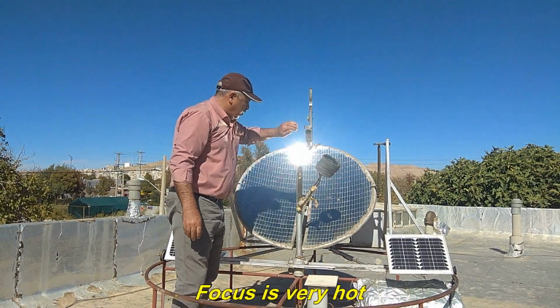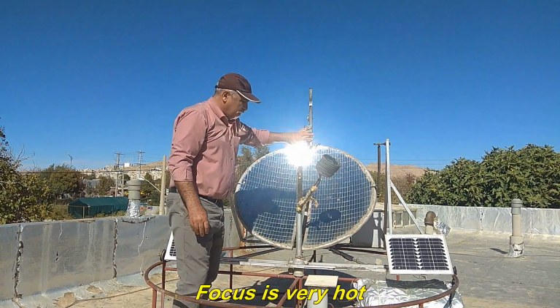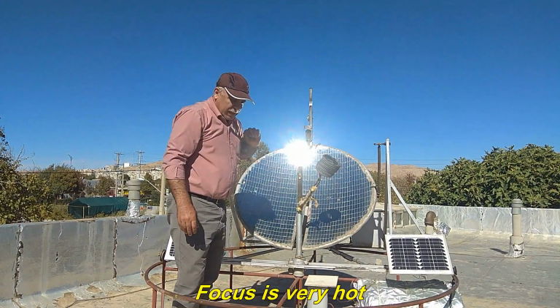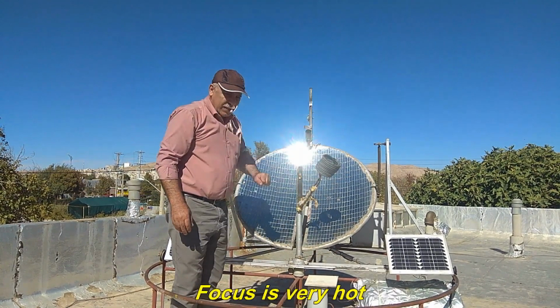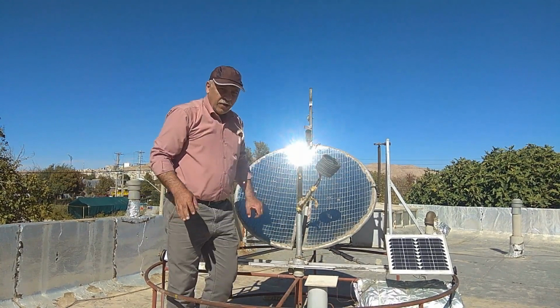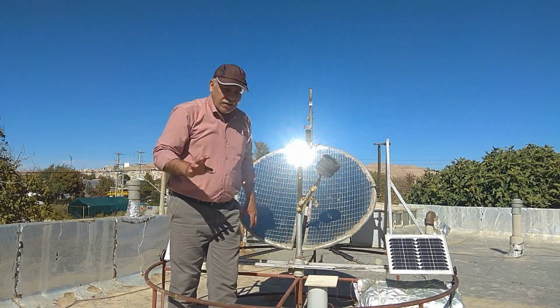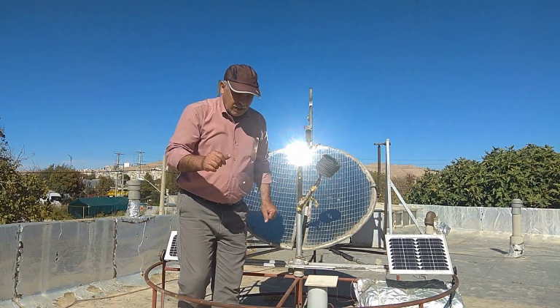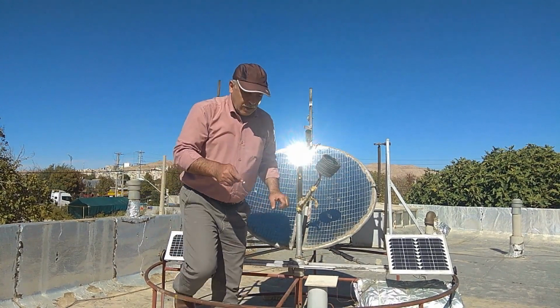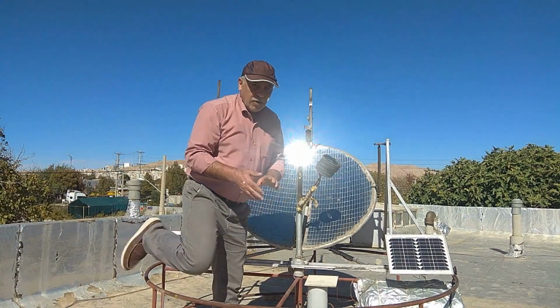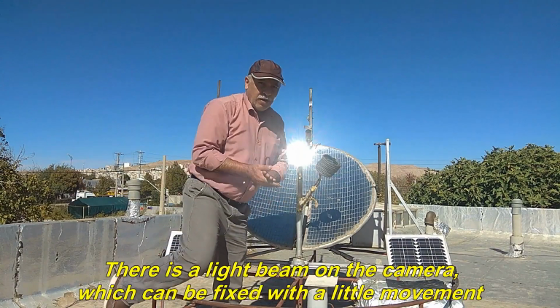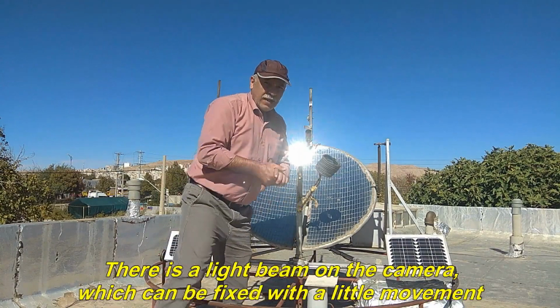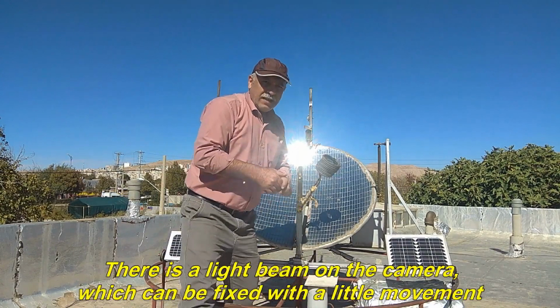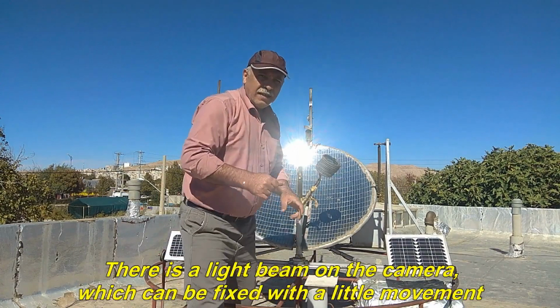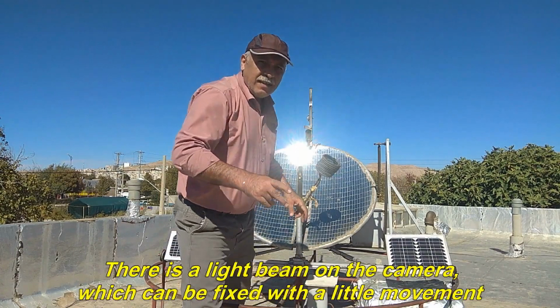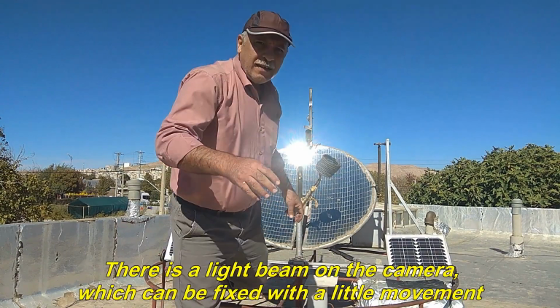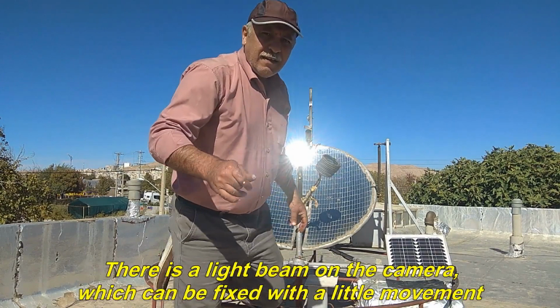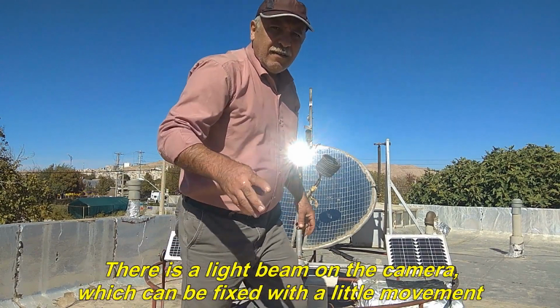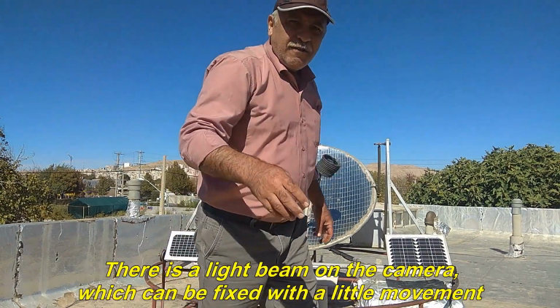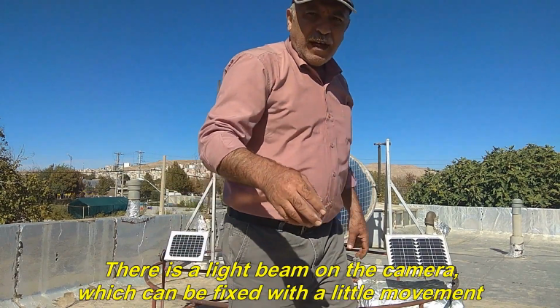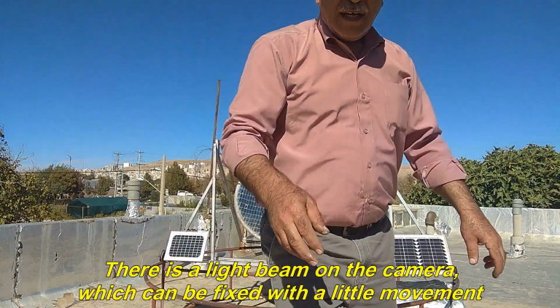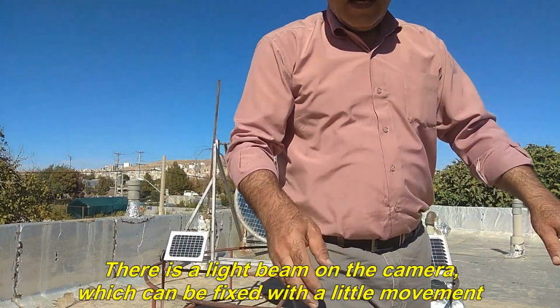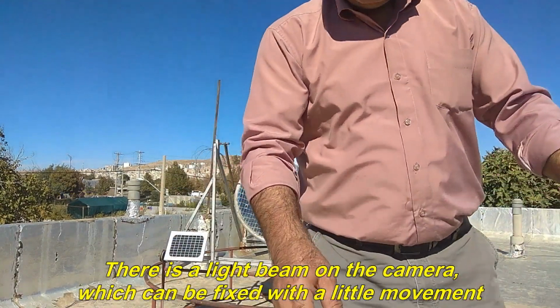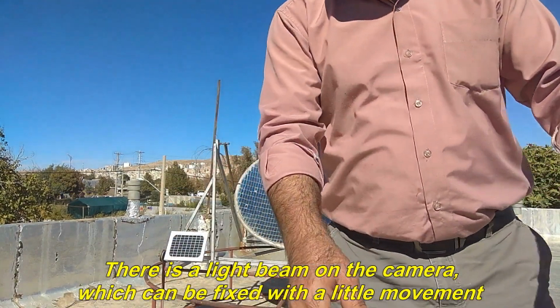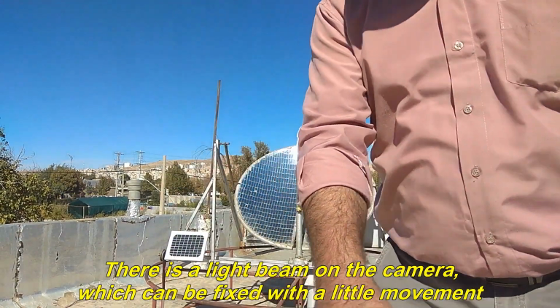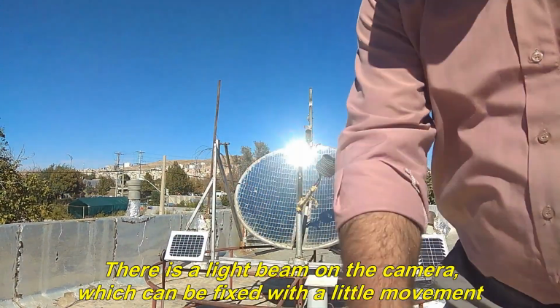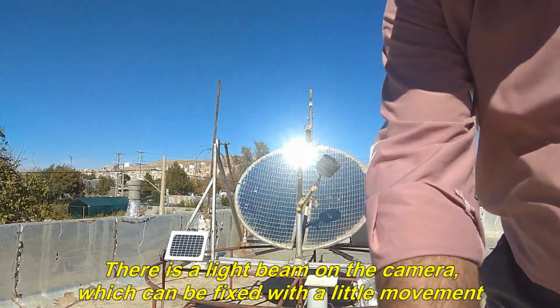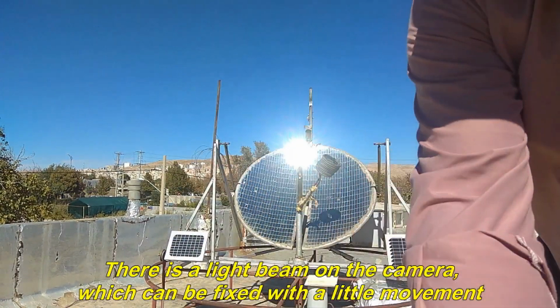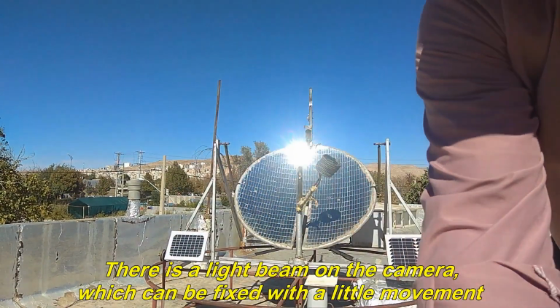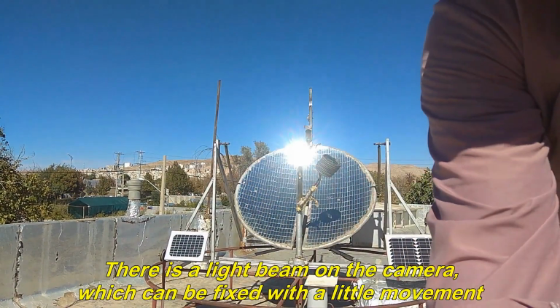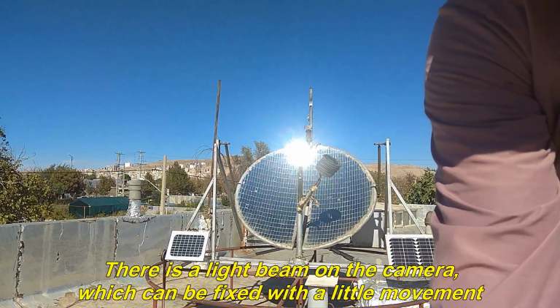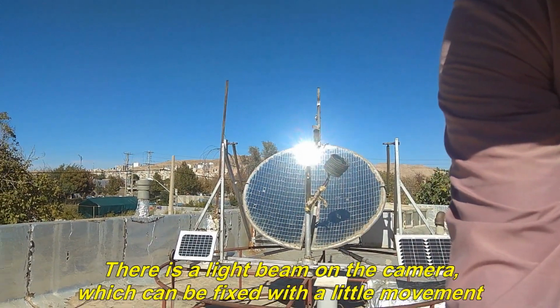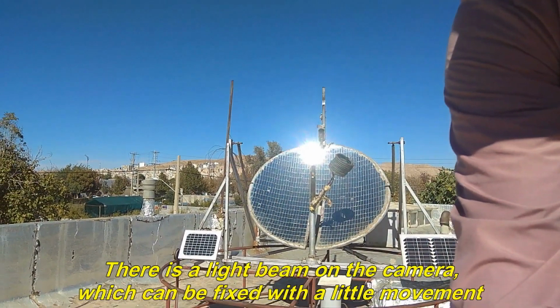Focus is very hot. There is a light beam on the camera, which can be fixed with a little movement.